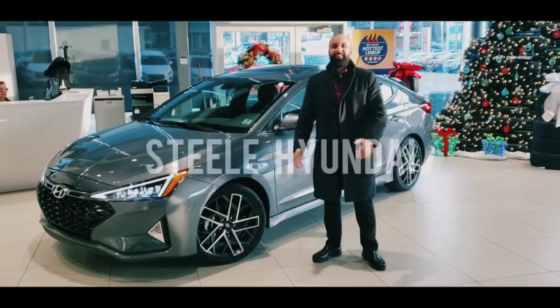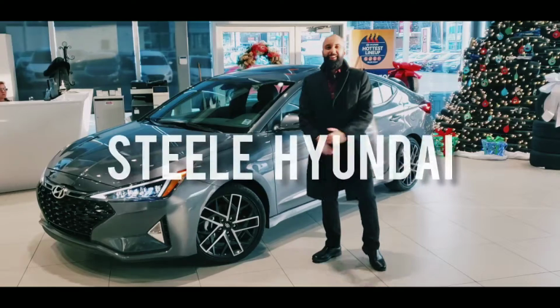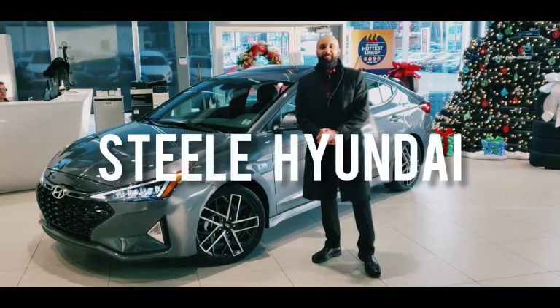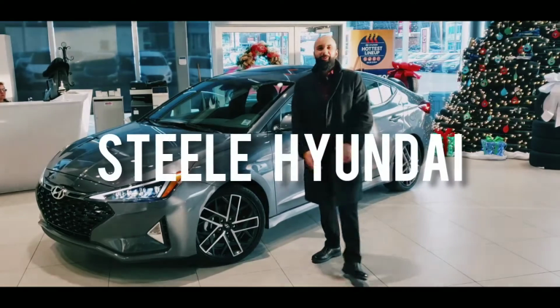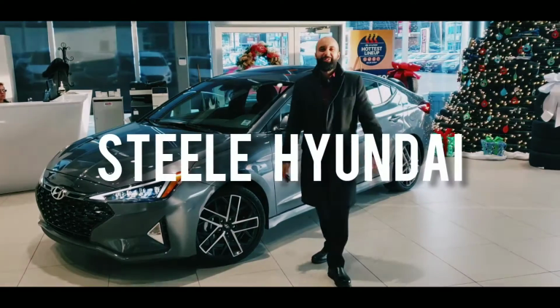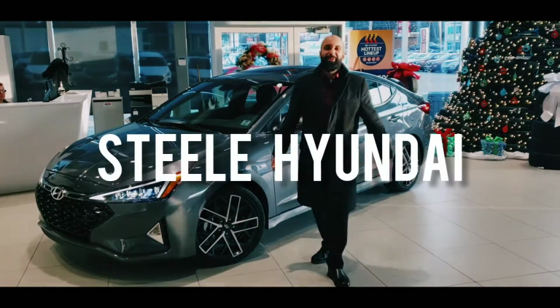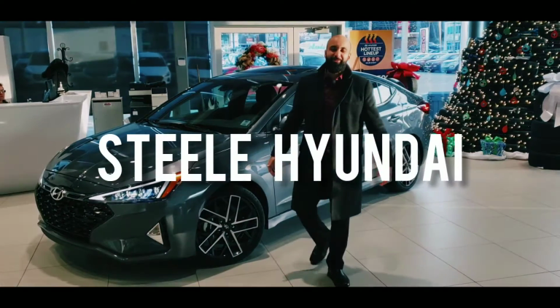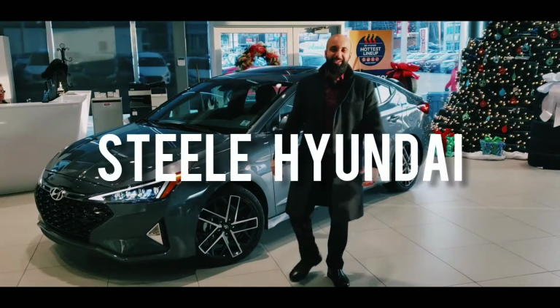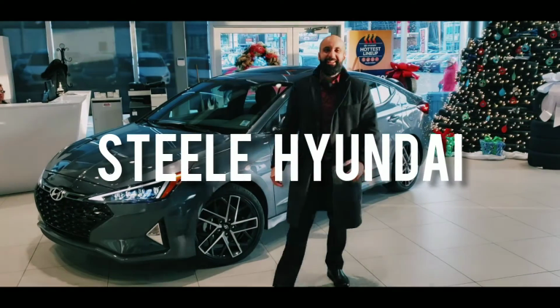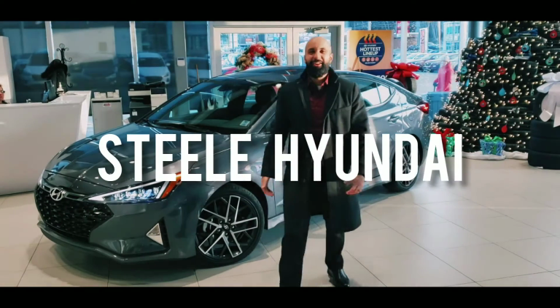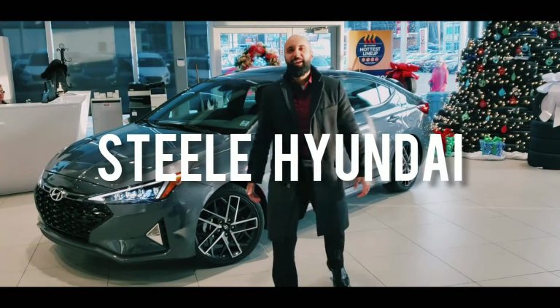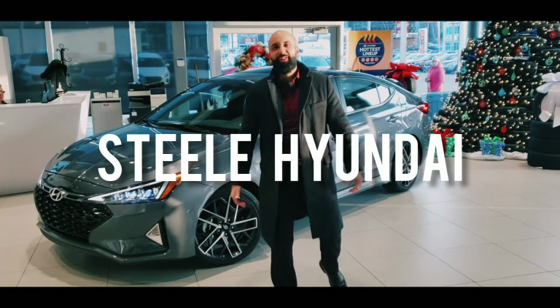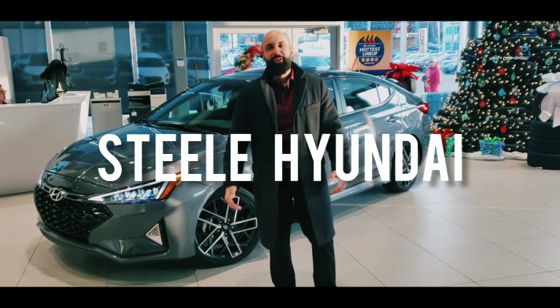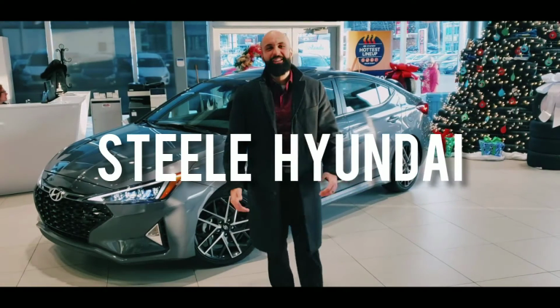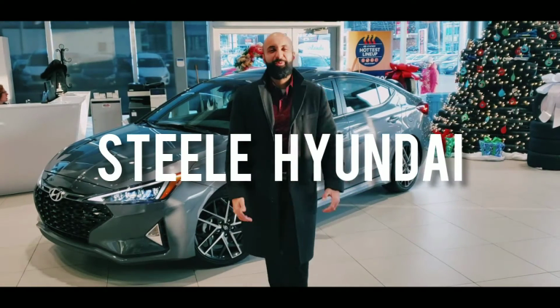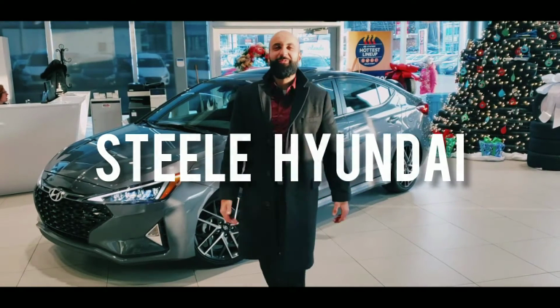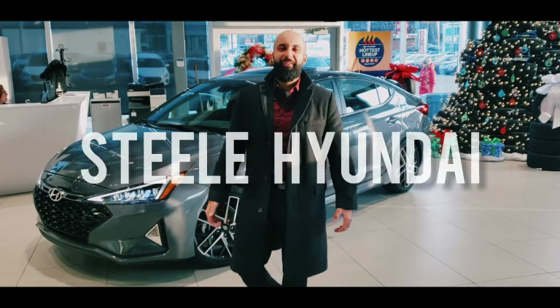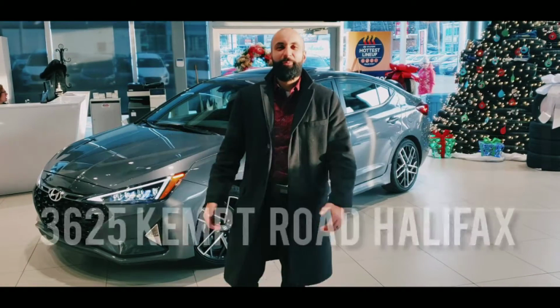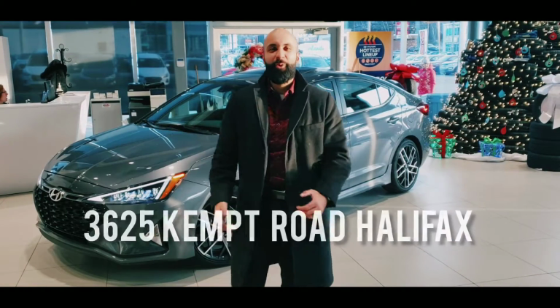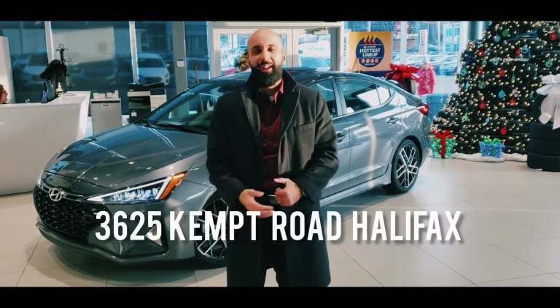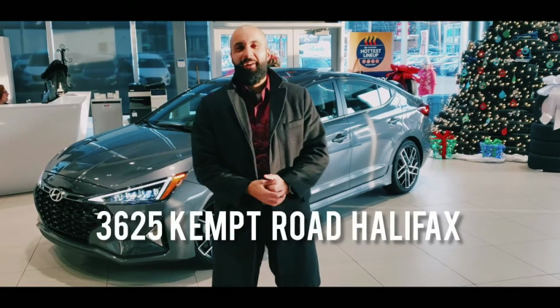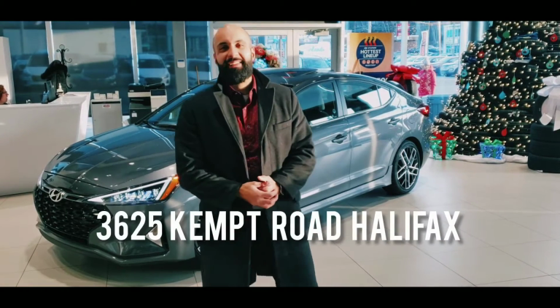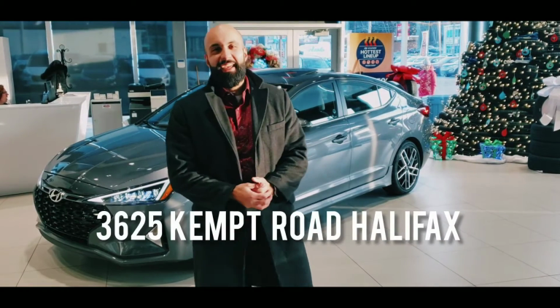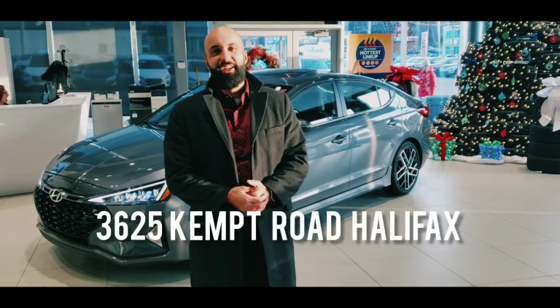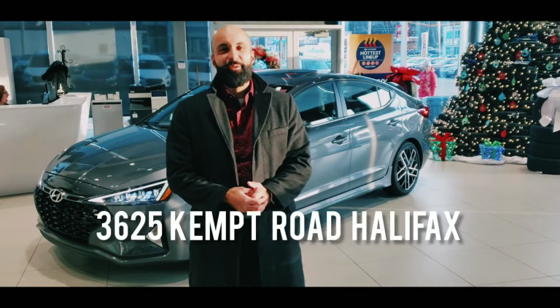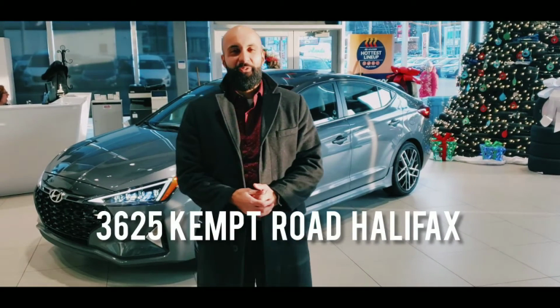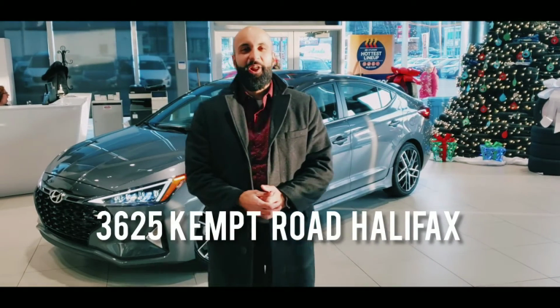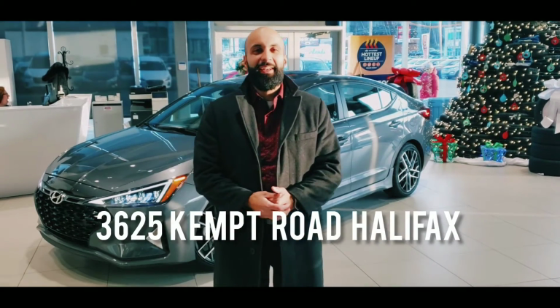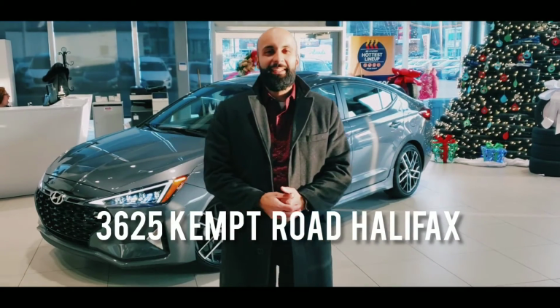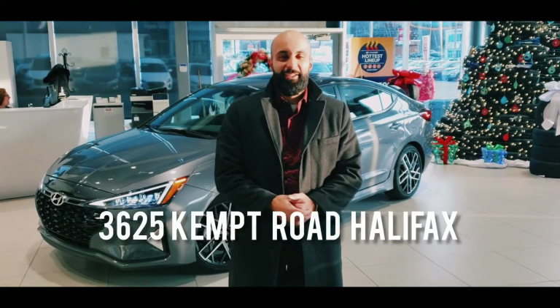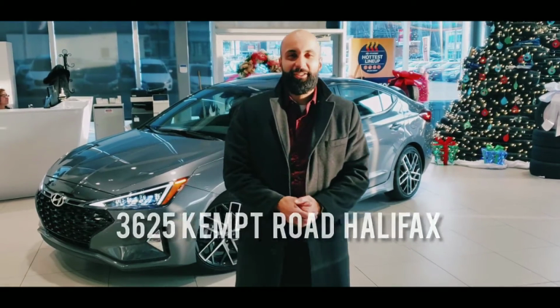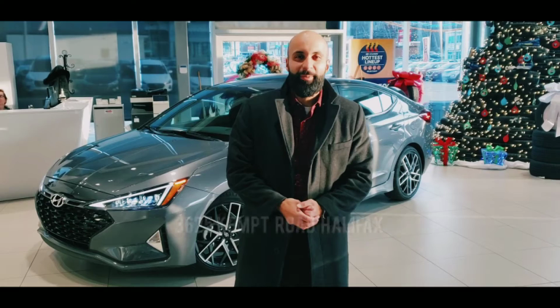Hi folks, it's Vishen at Steel Hyundai, located at 3625 Kemp Road Halifax, HRM's preferred Hyundai dealership.